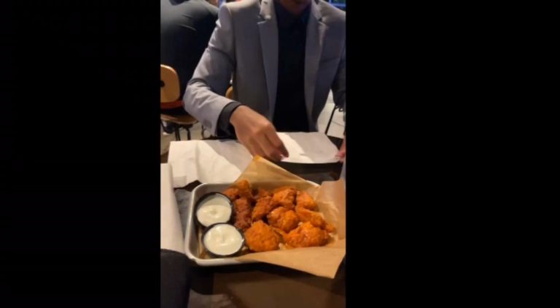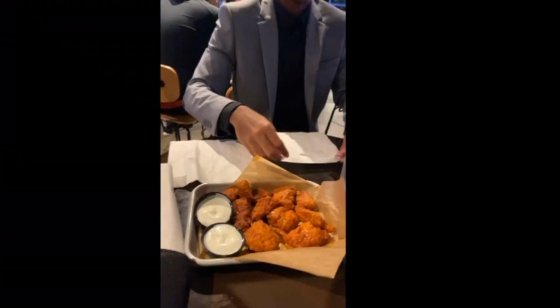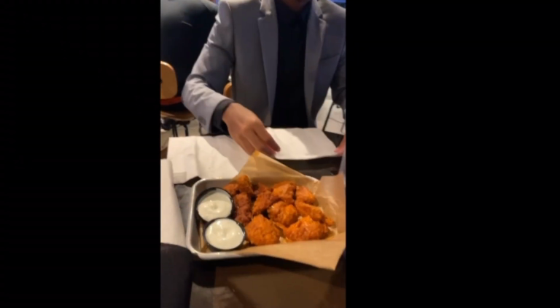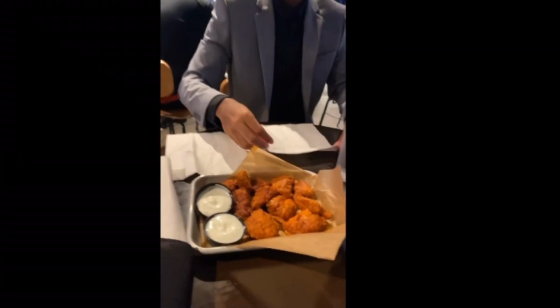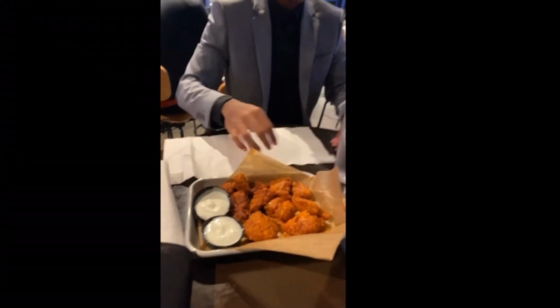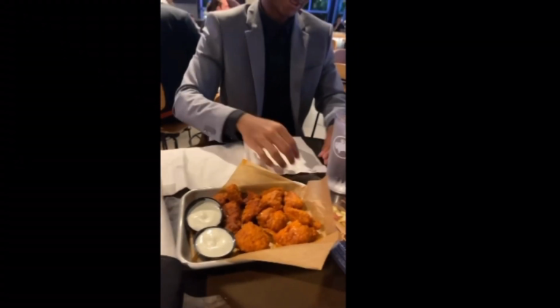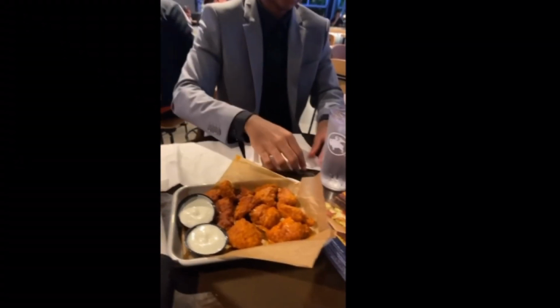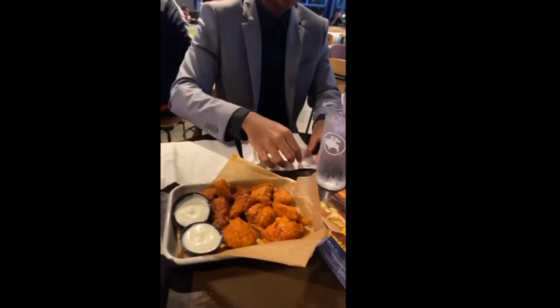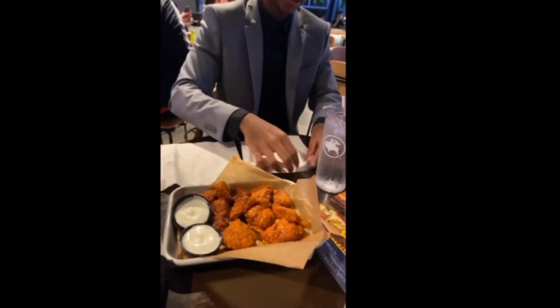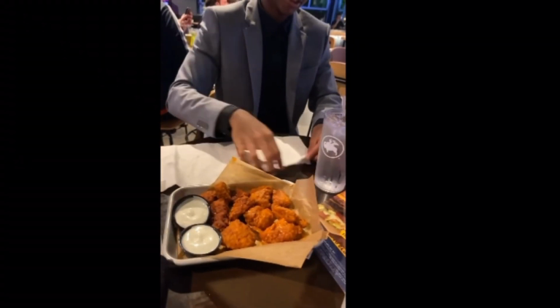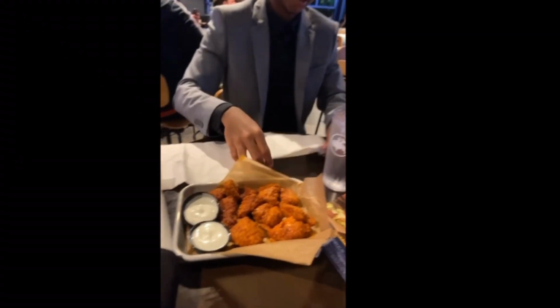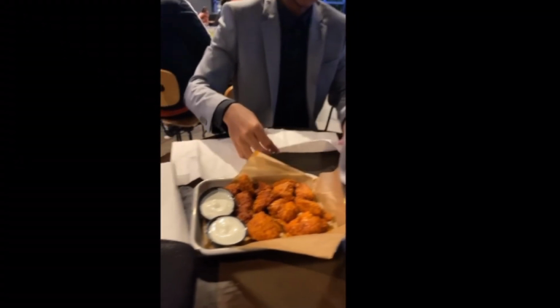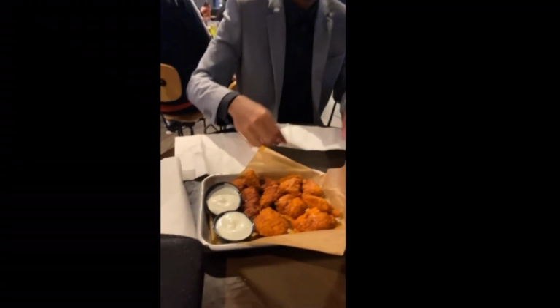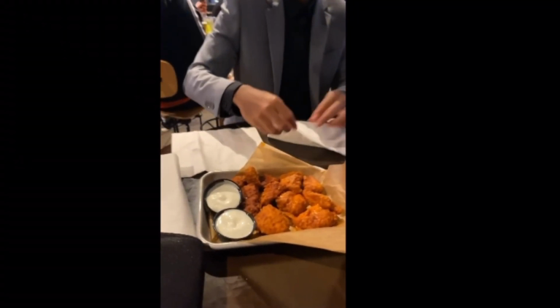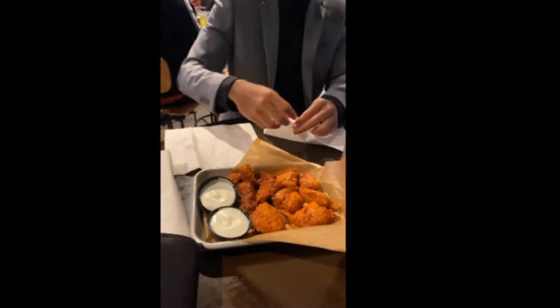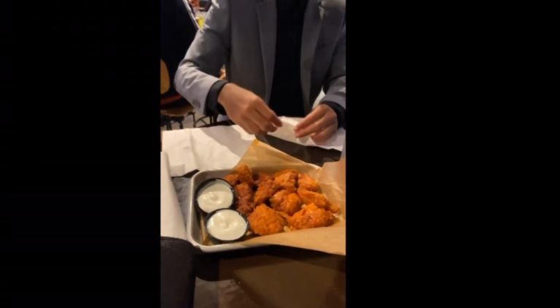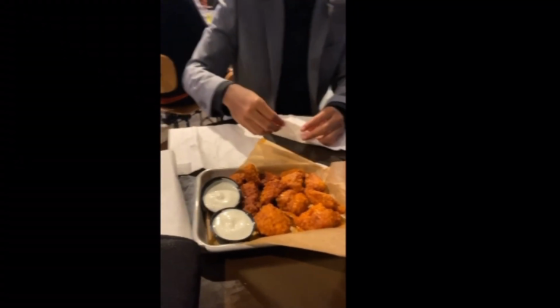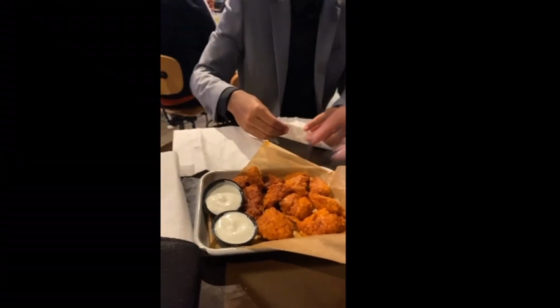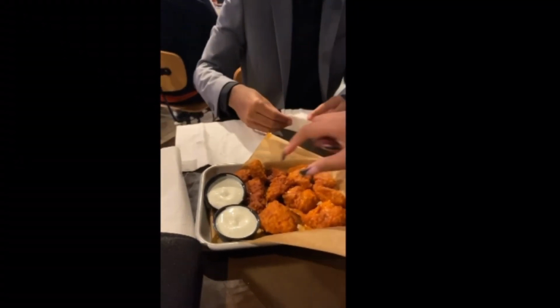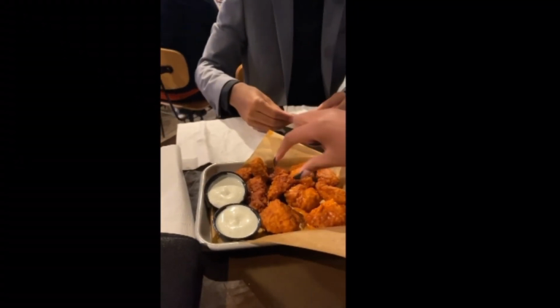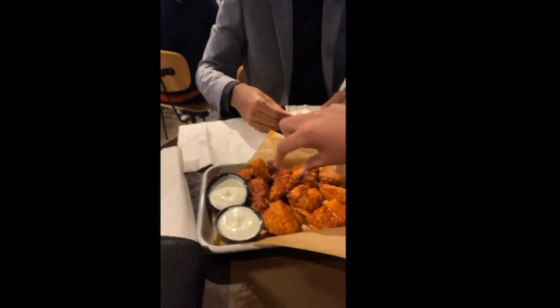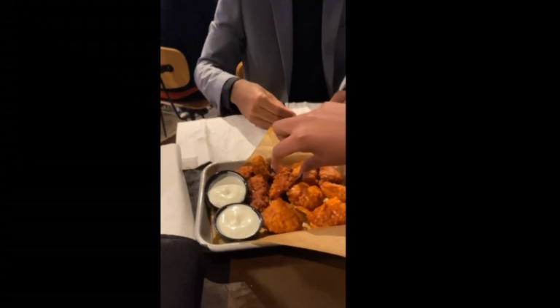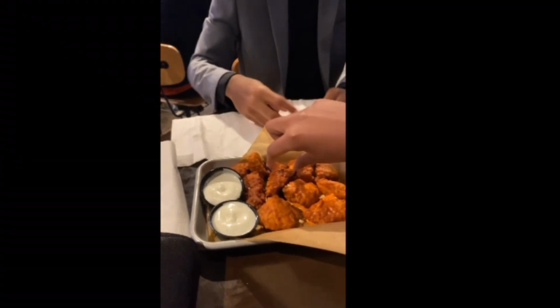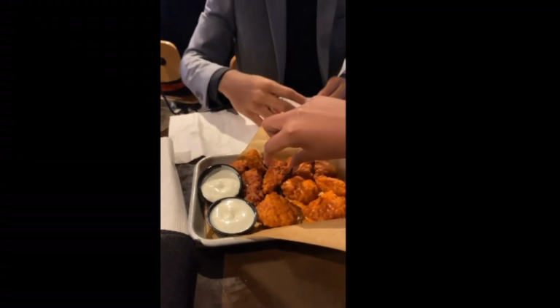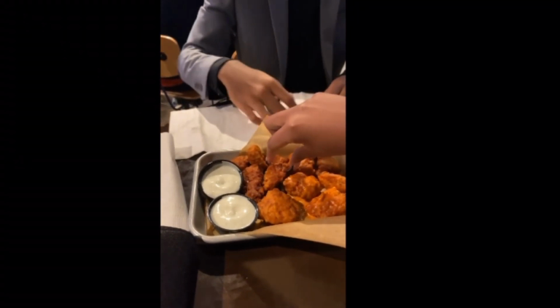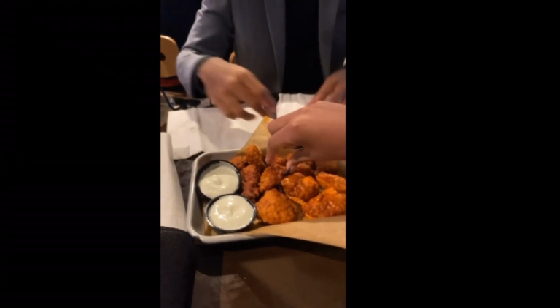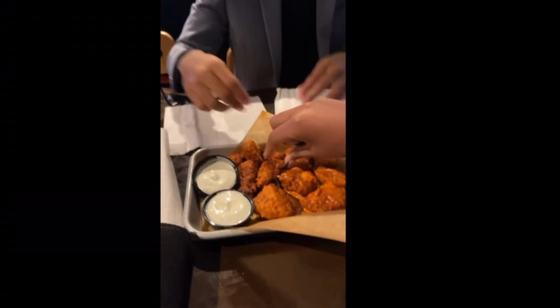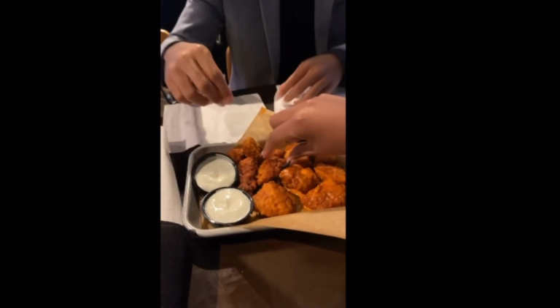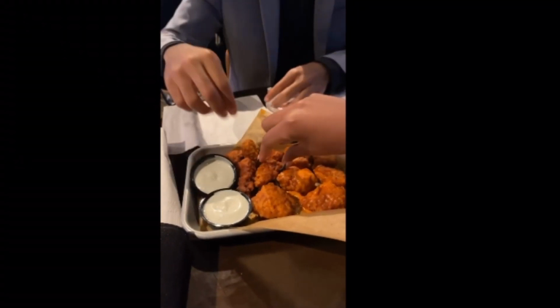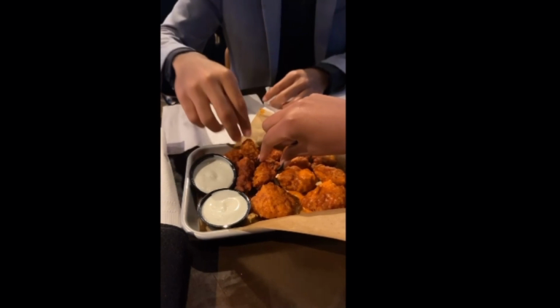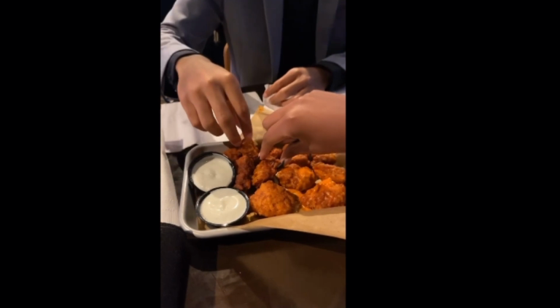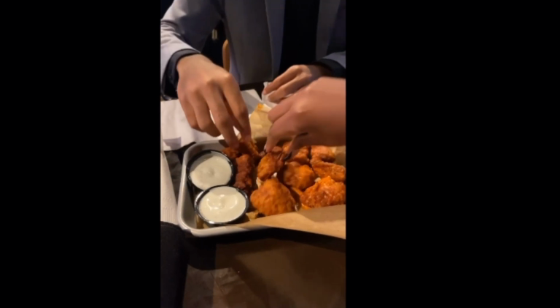You ready? All right, let's go. We're grabbing the Carolina Reaper first — we're going to see.